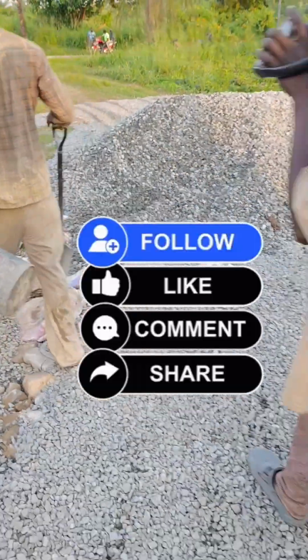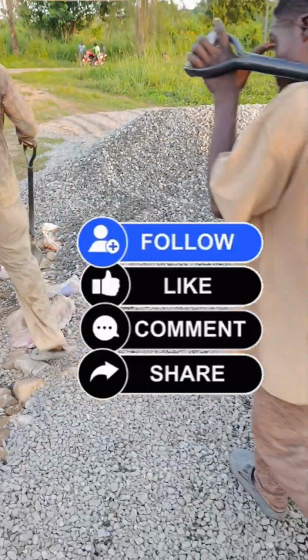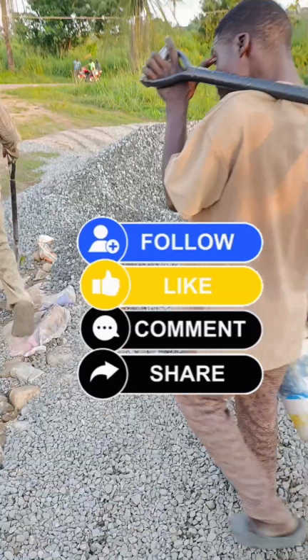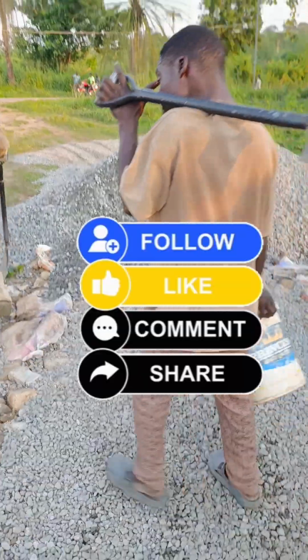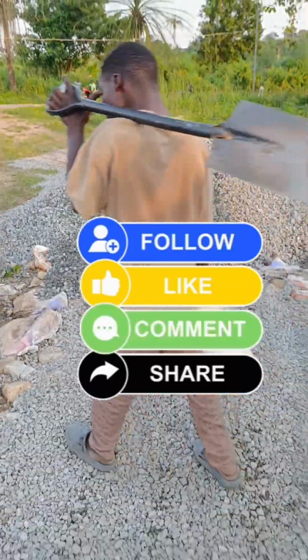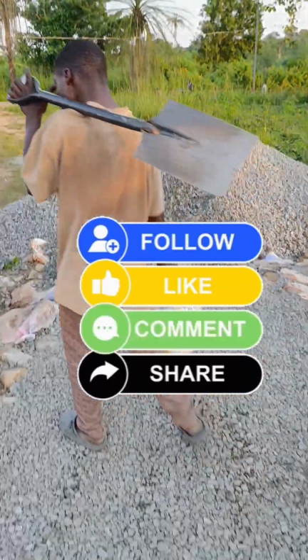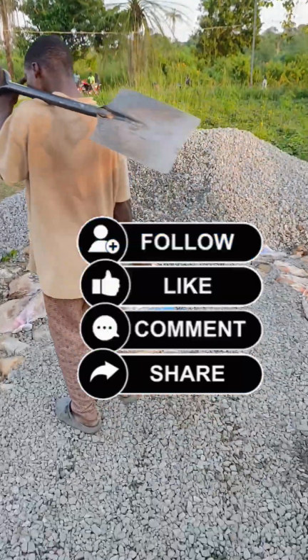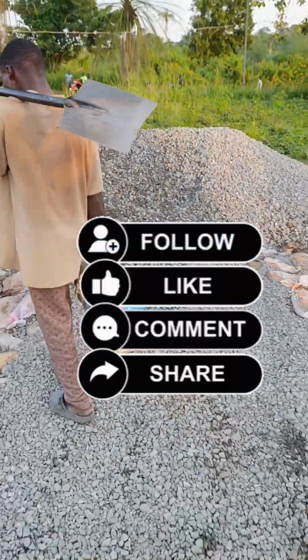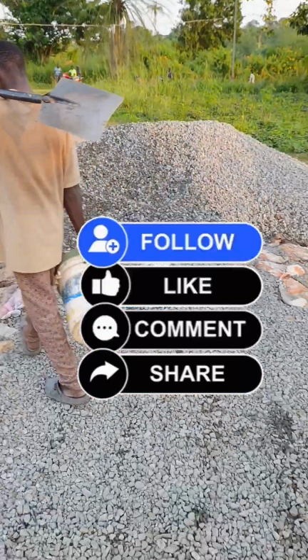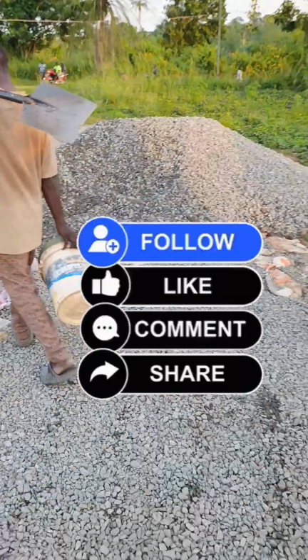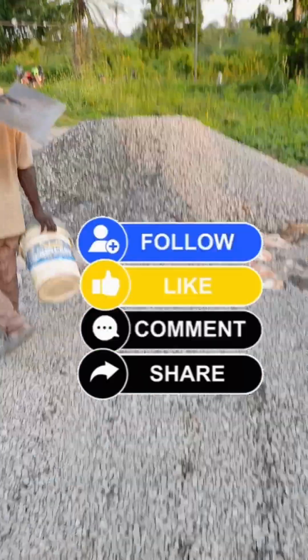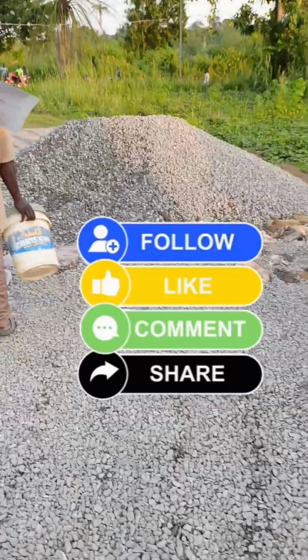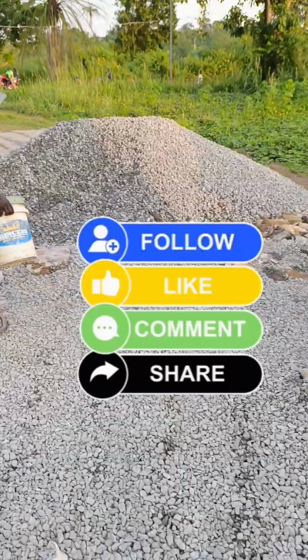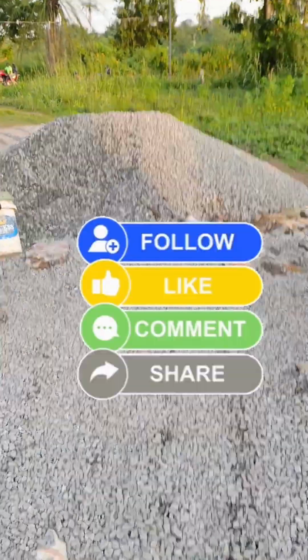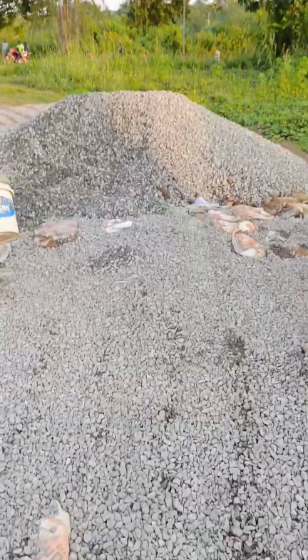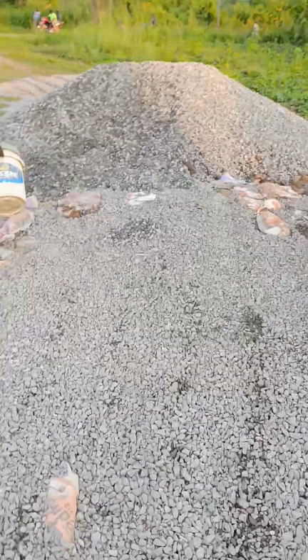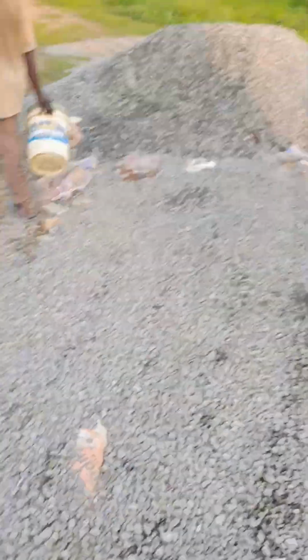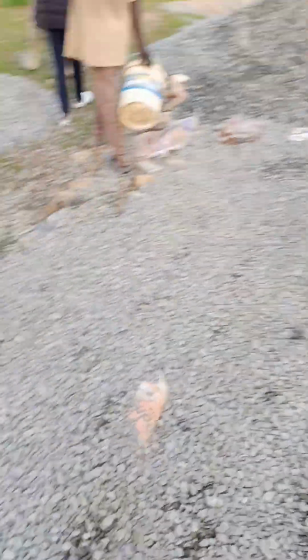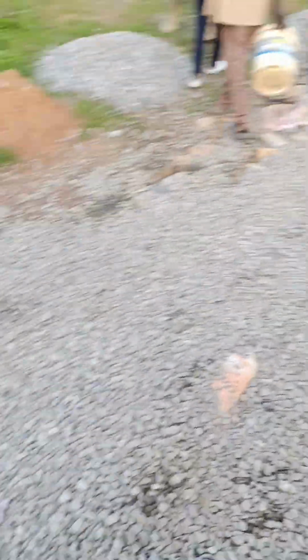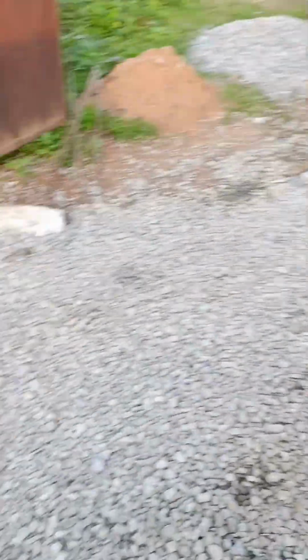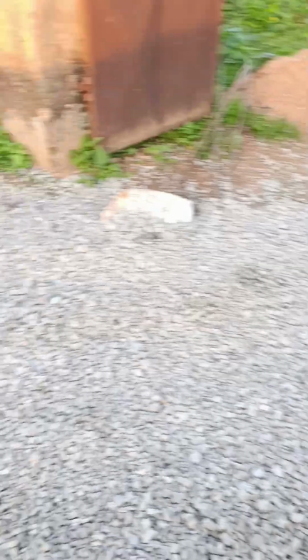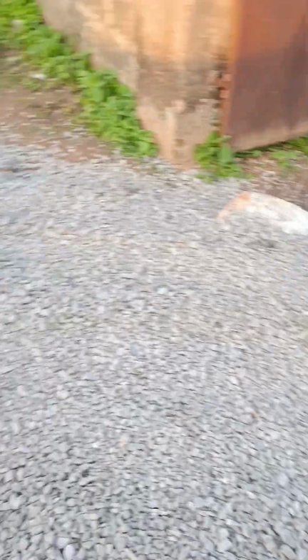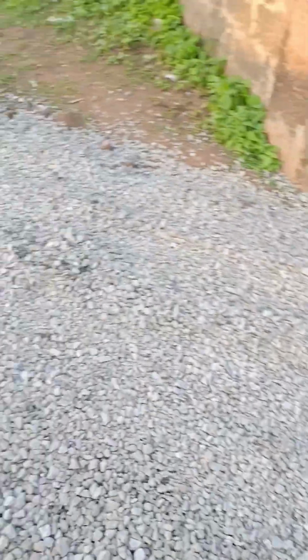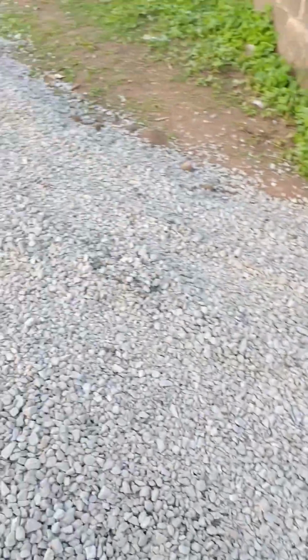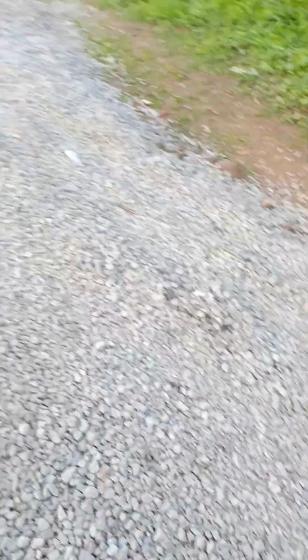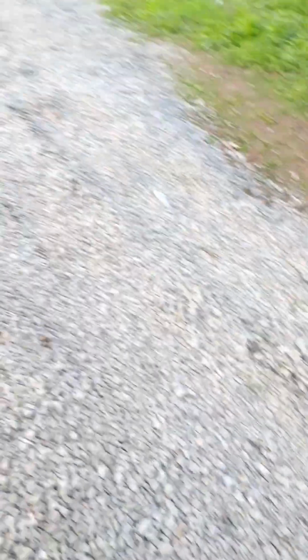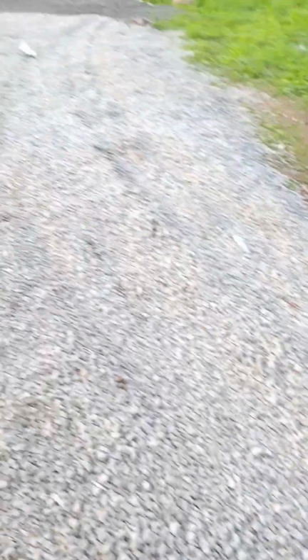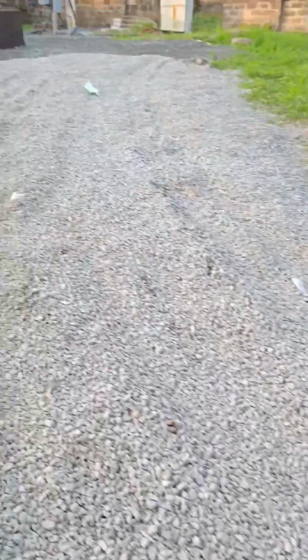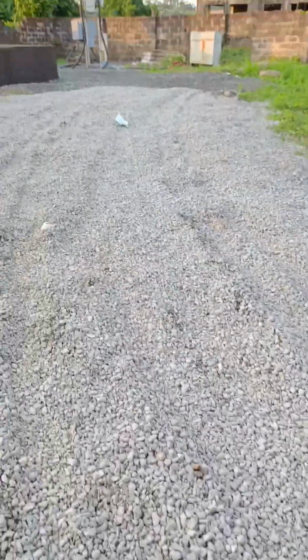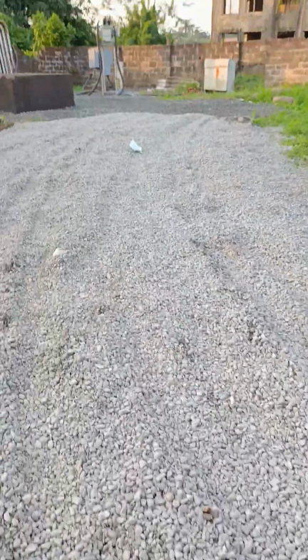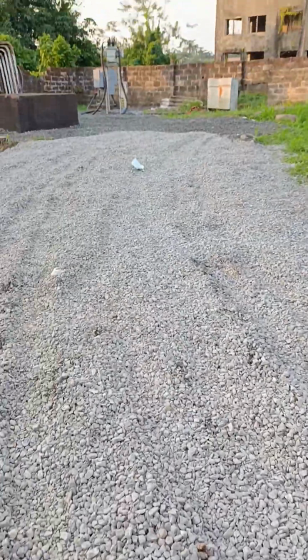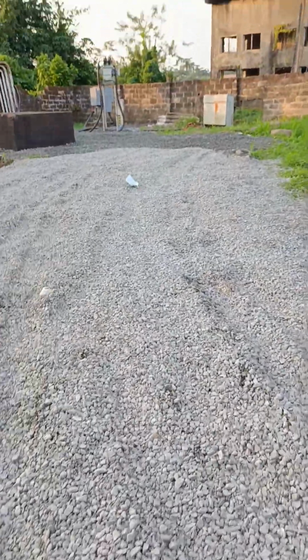I'm Celebrity Engineer Ken and I hope I was able to teach you a couple of things about your substations. Don't forget to hit the like, share and comment button. See you in the next video.